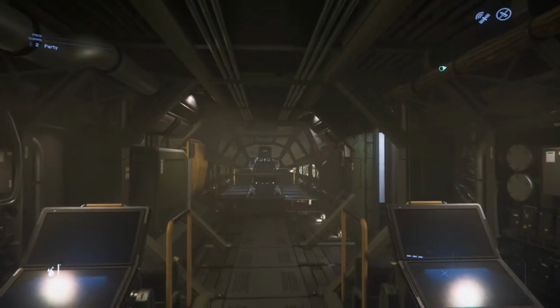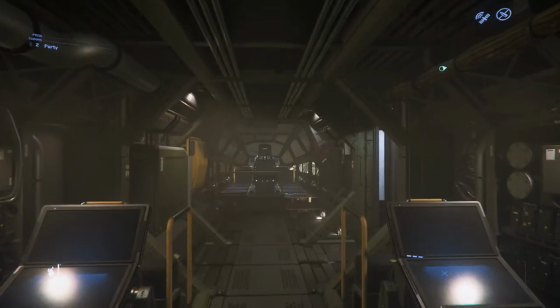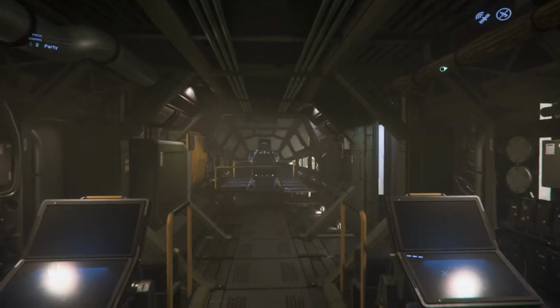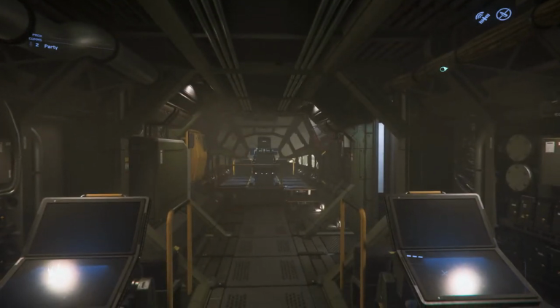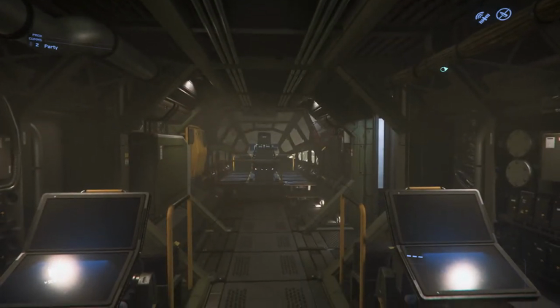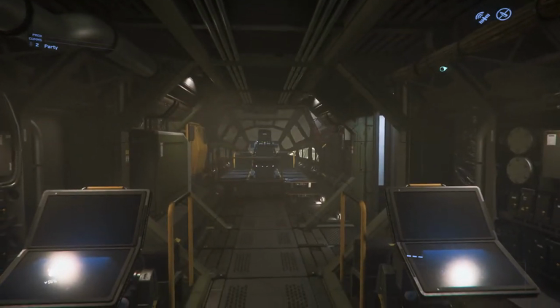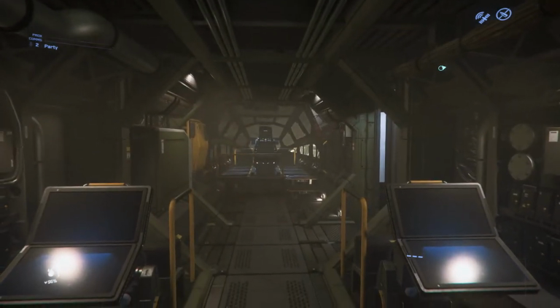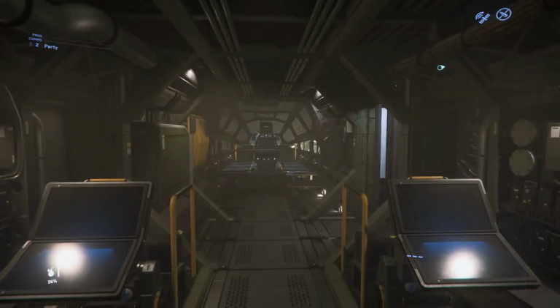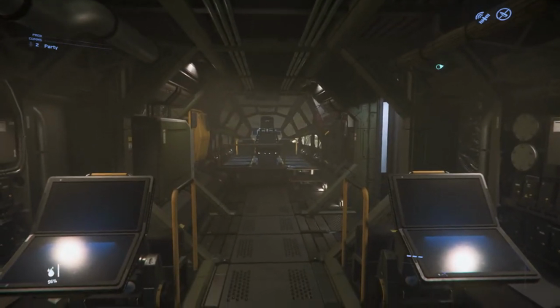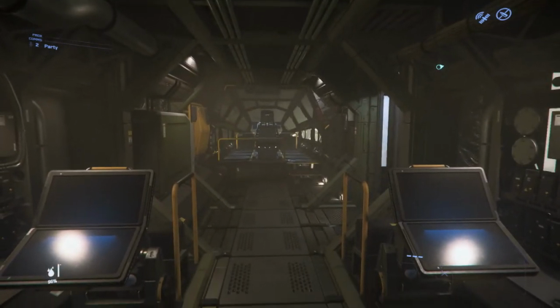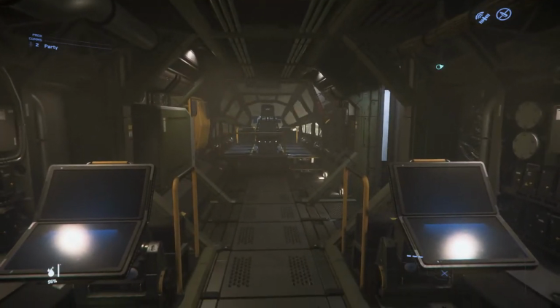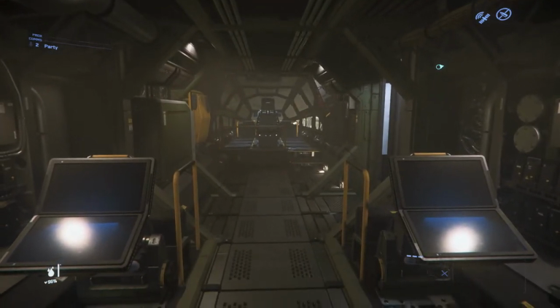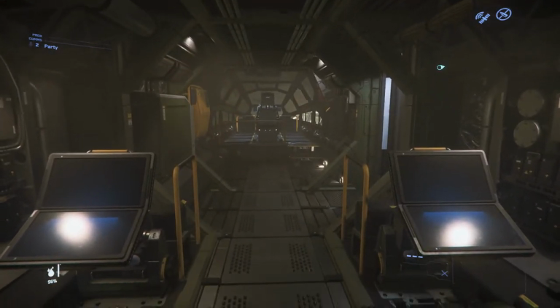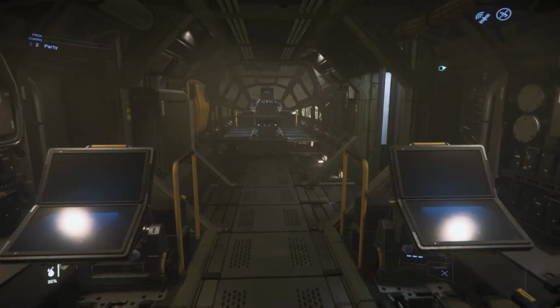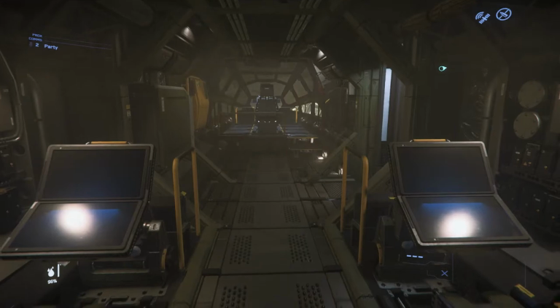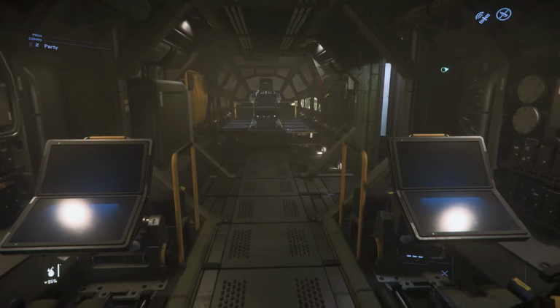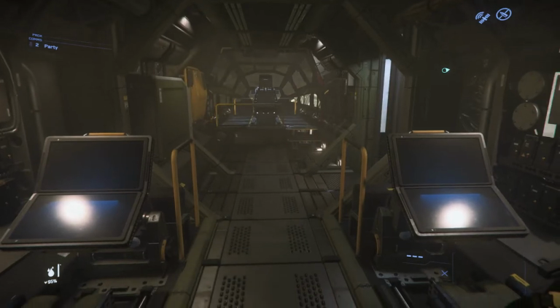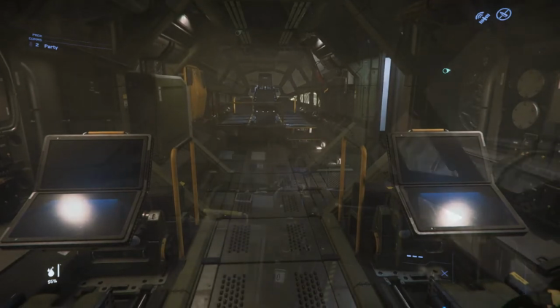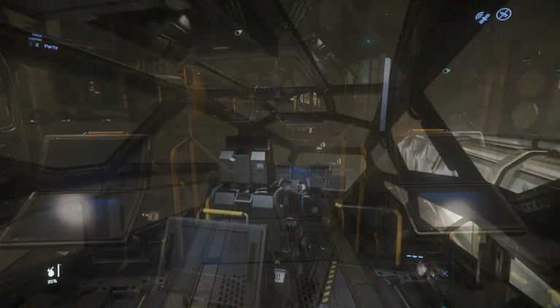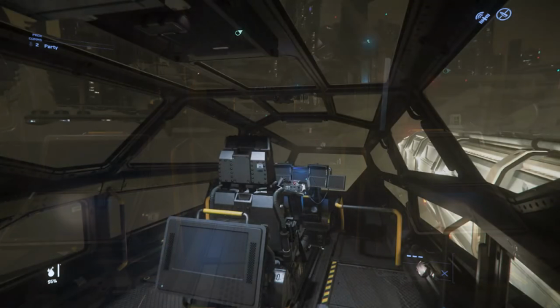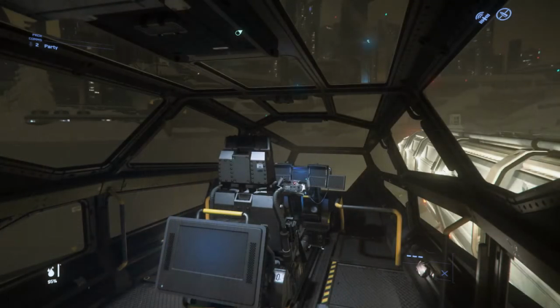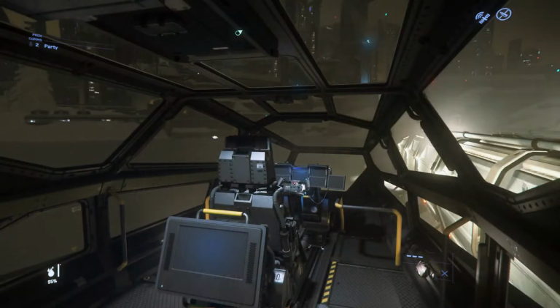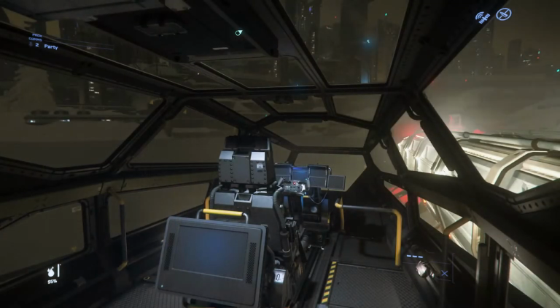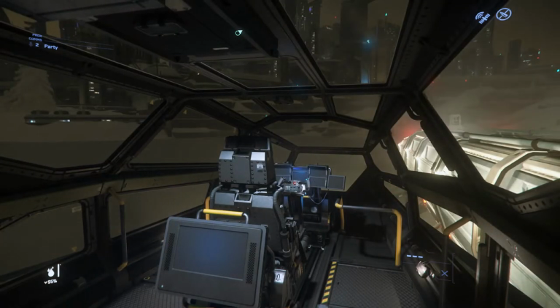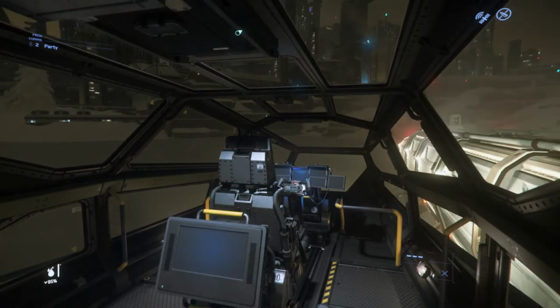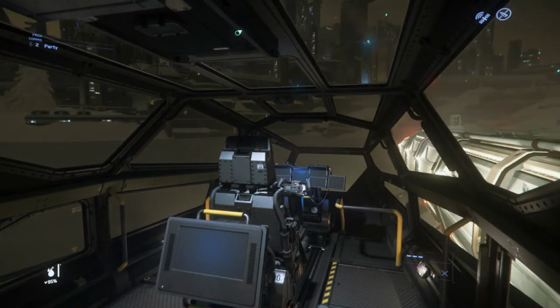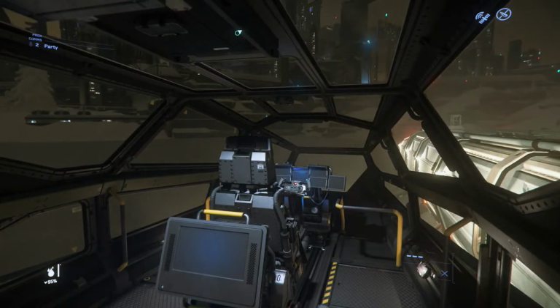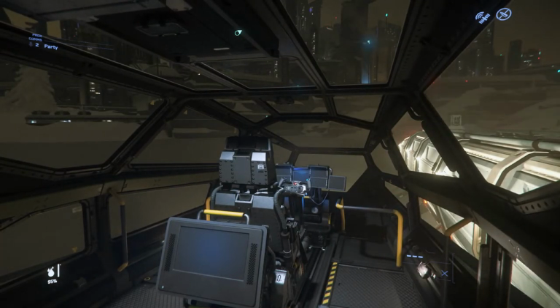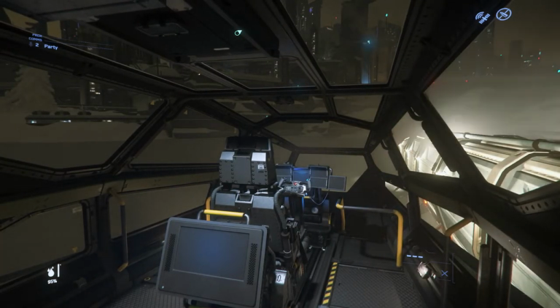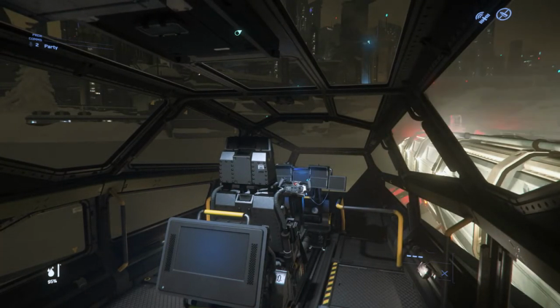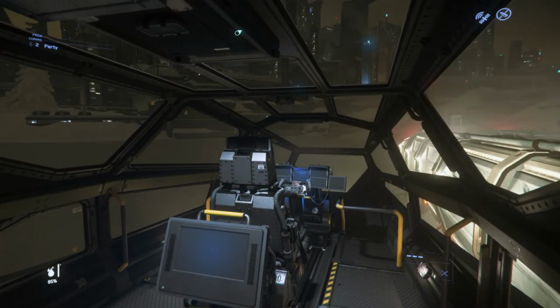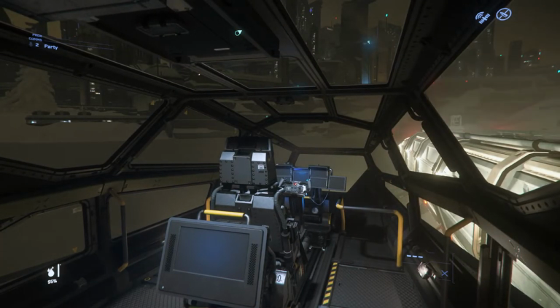The flight deck is utilitarian, and of course there's also turrets for defence.